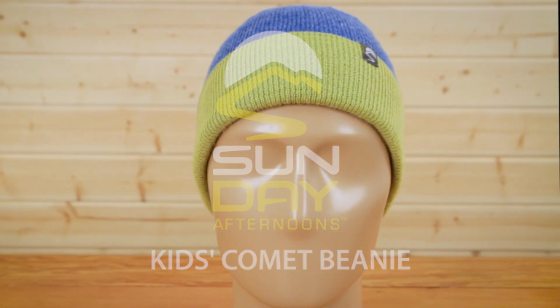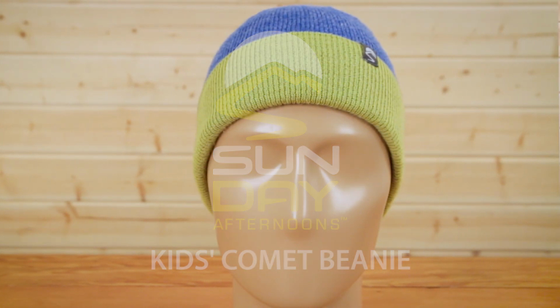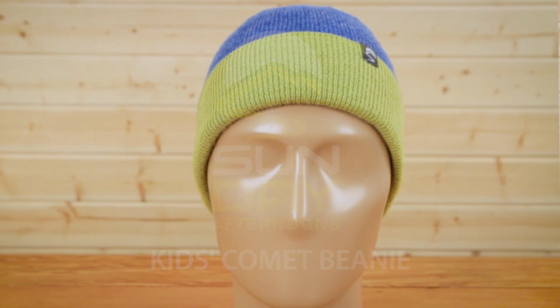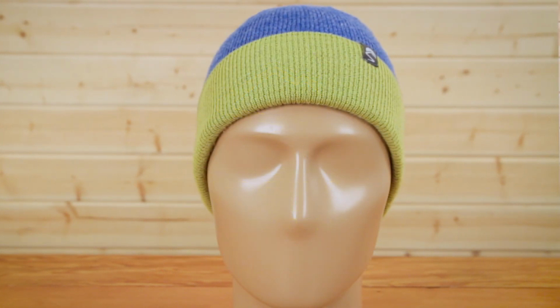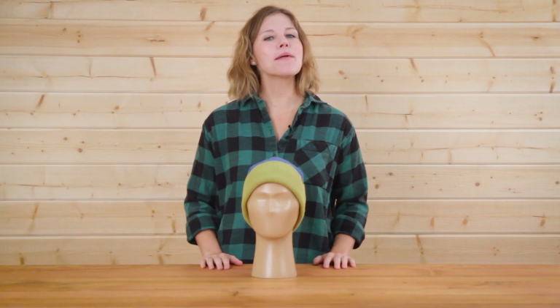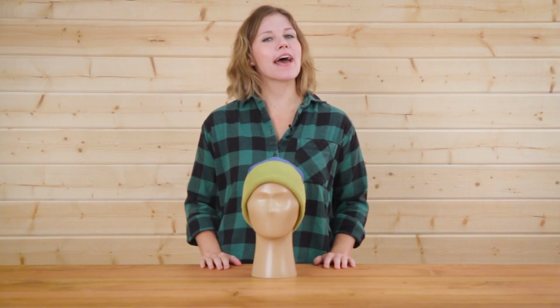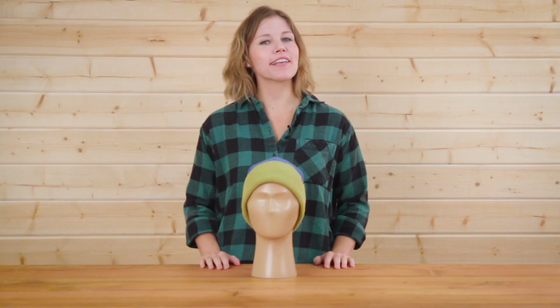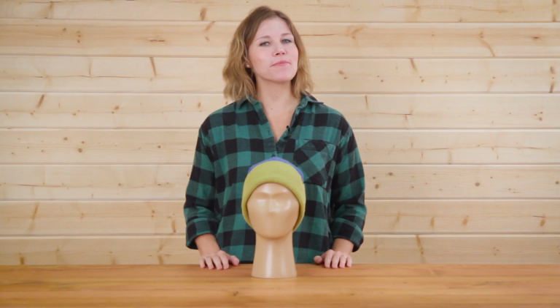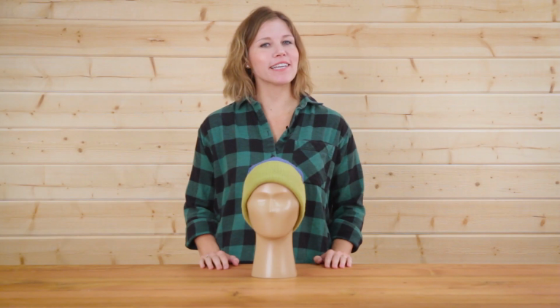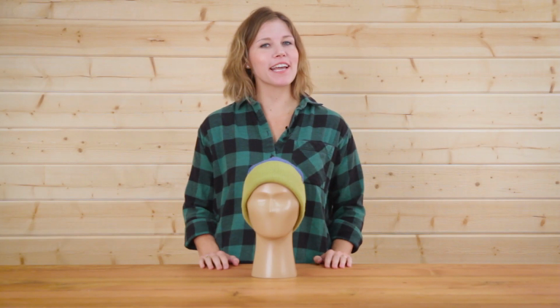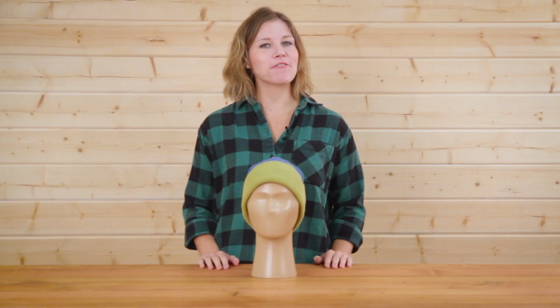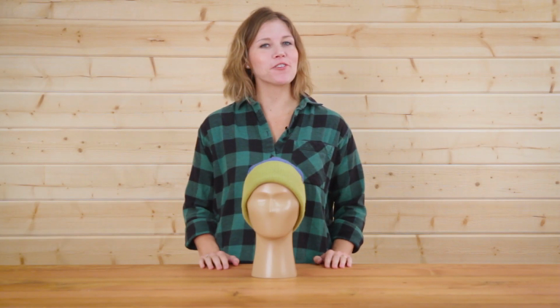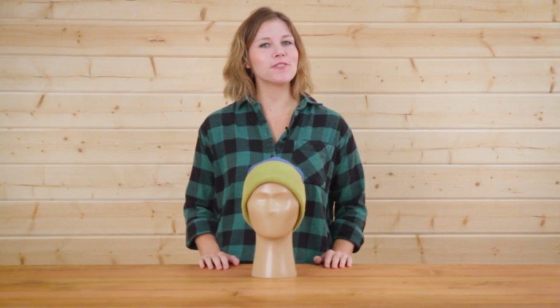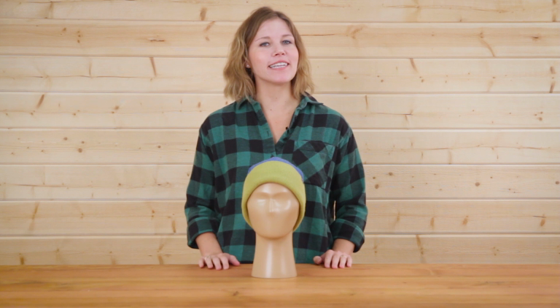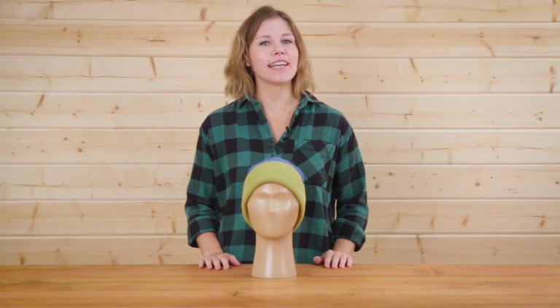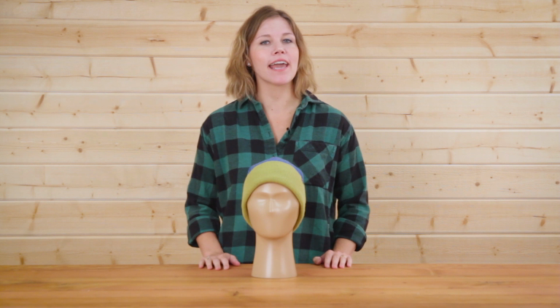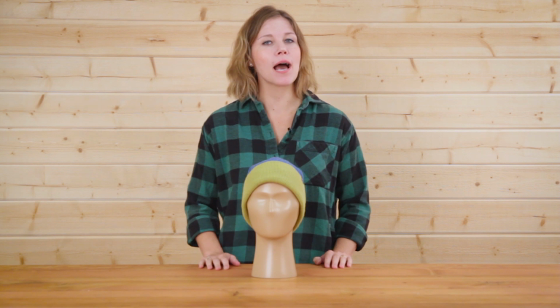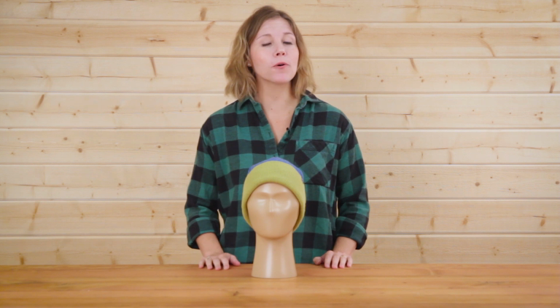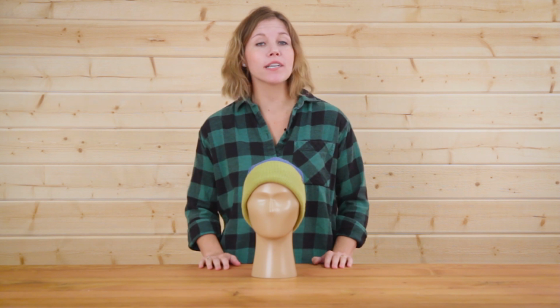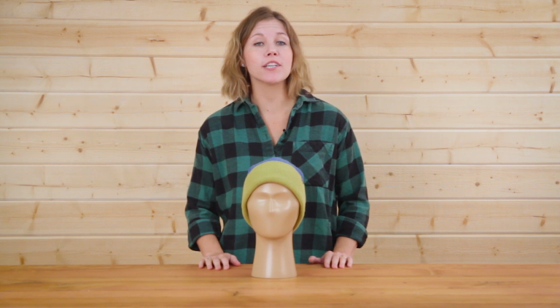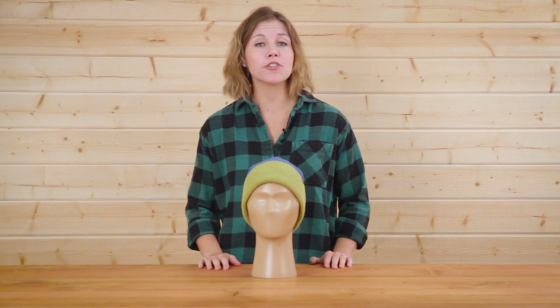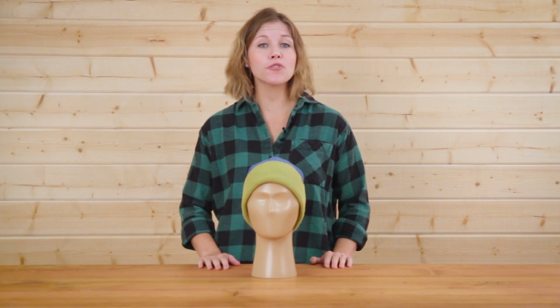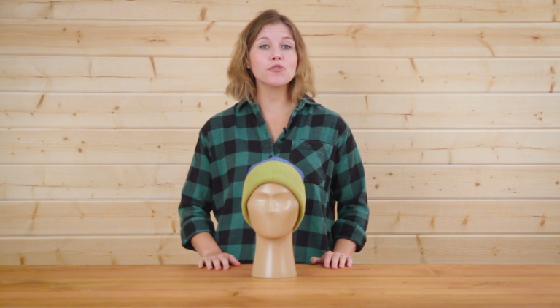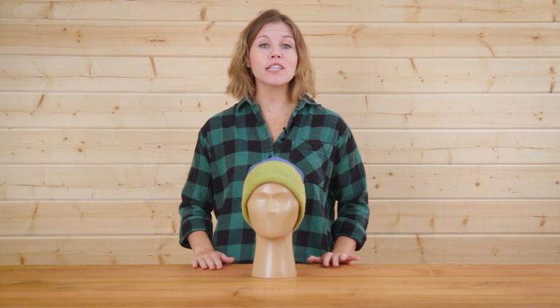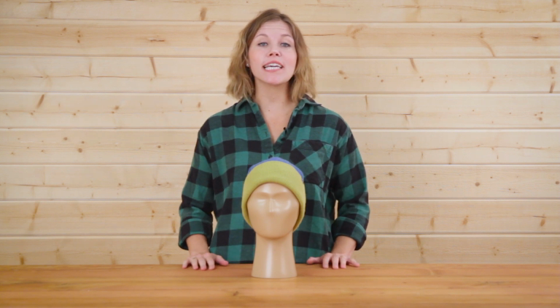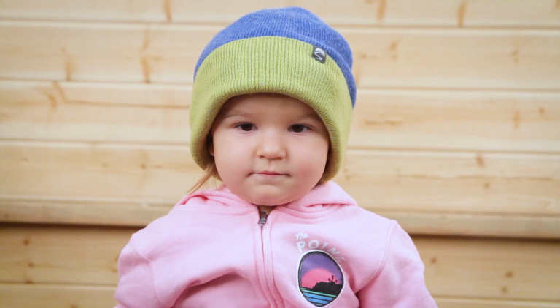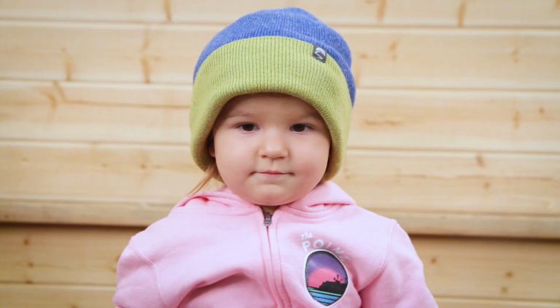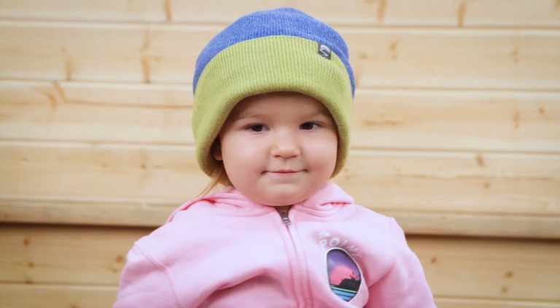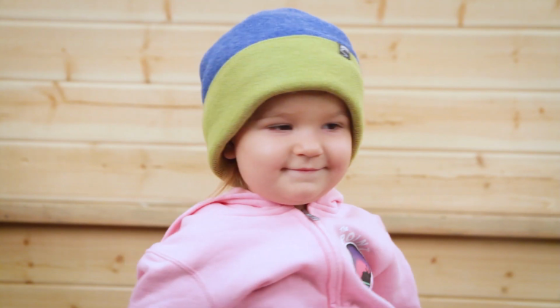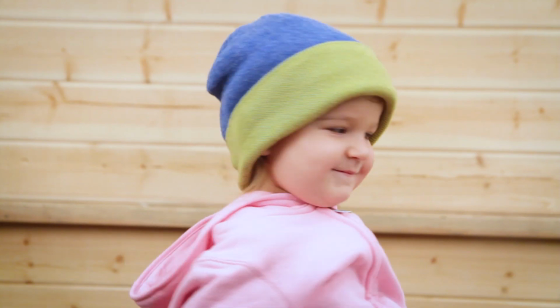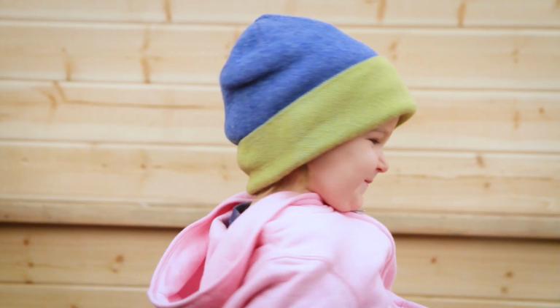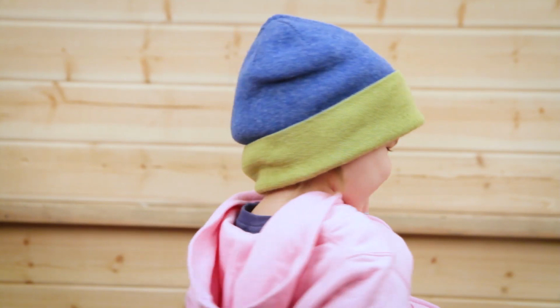Hi, I'm Natalie from Sunday Afternoons and today I'm going to introduce you to the Kids Comet Beanie.